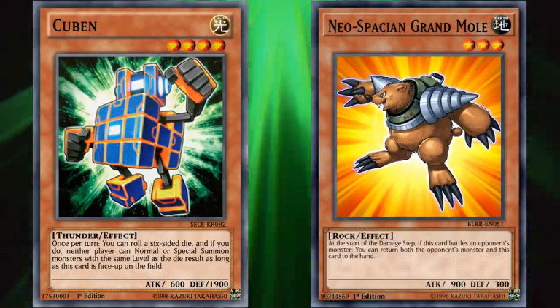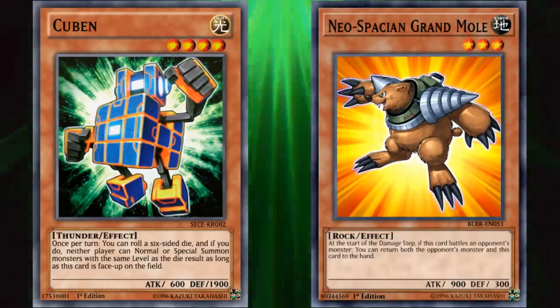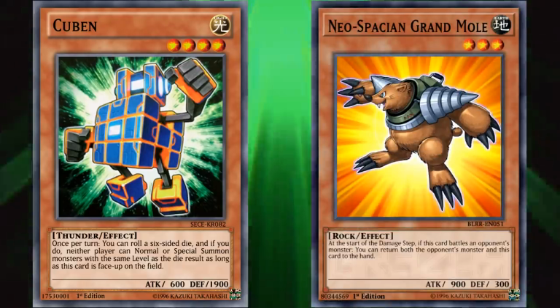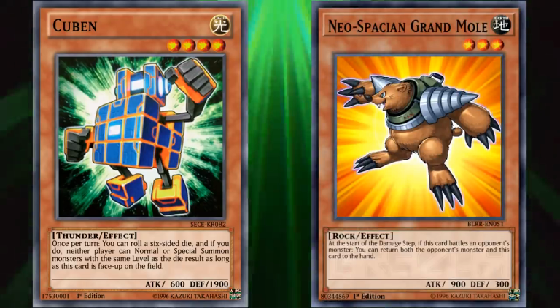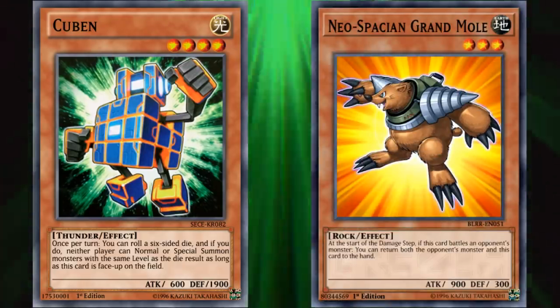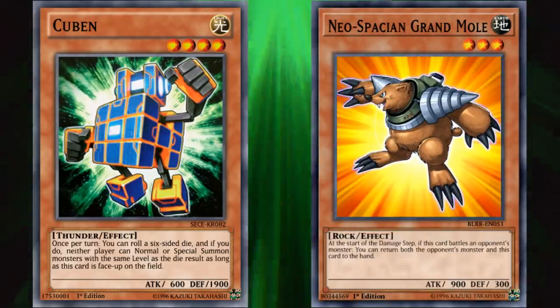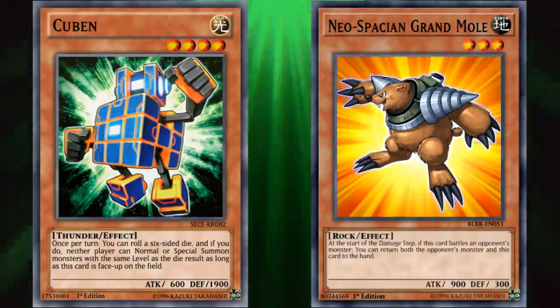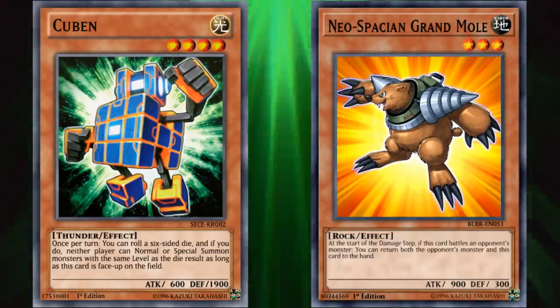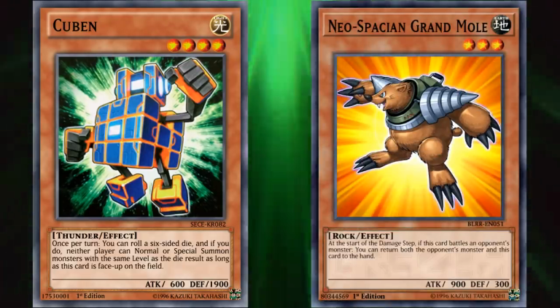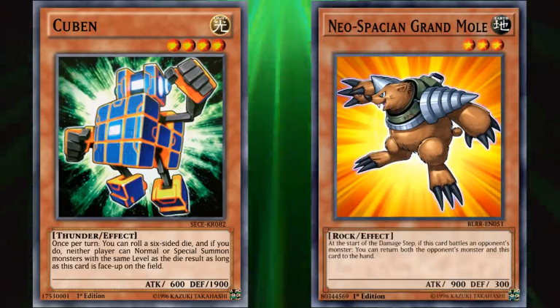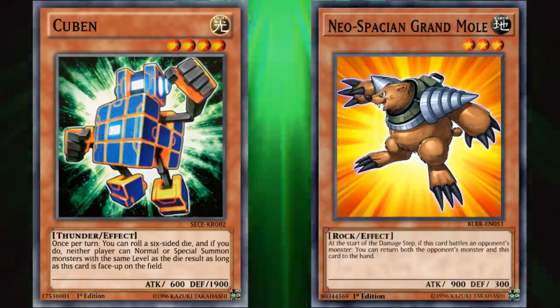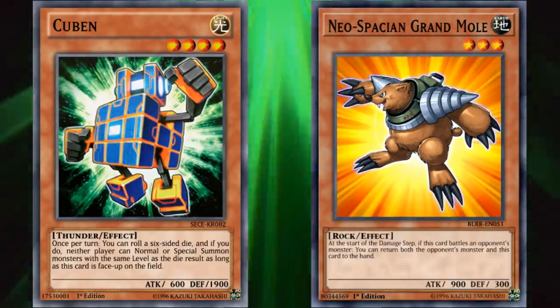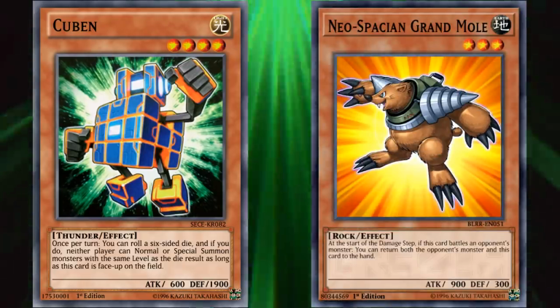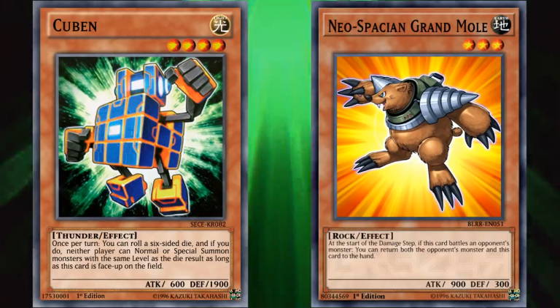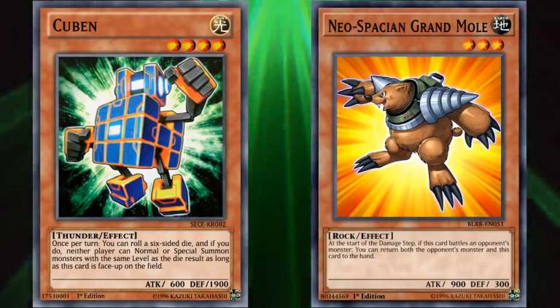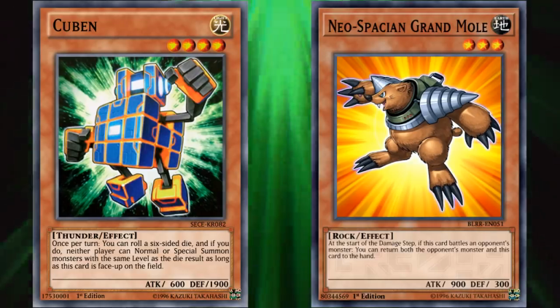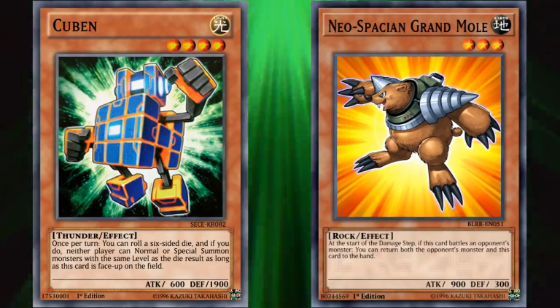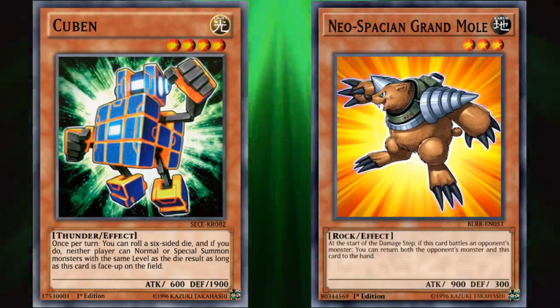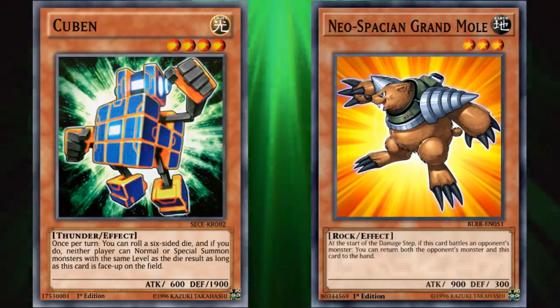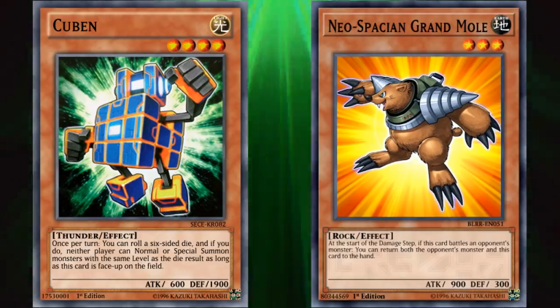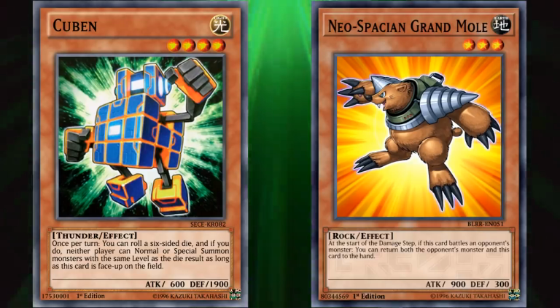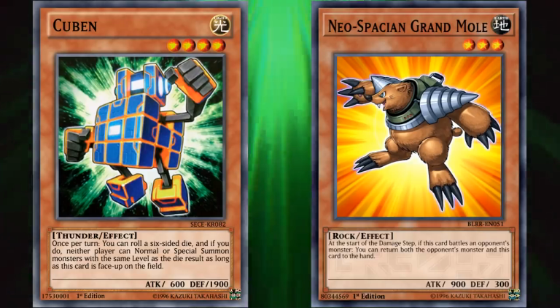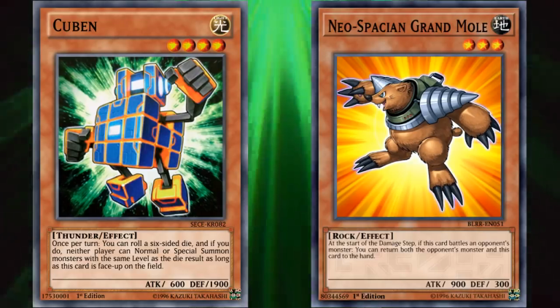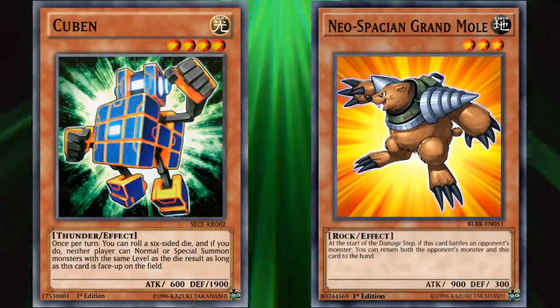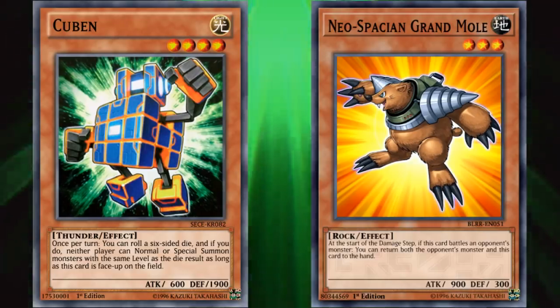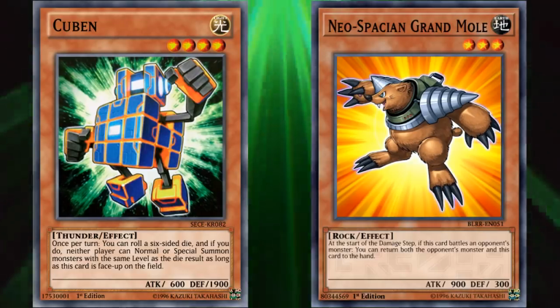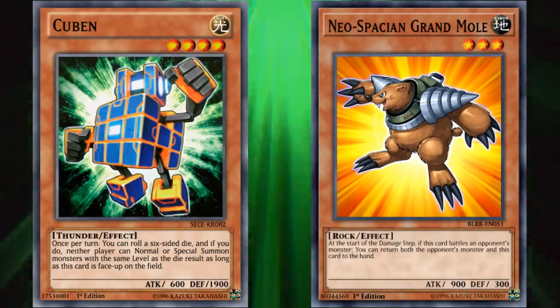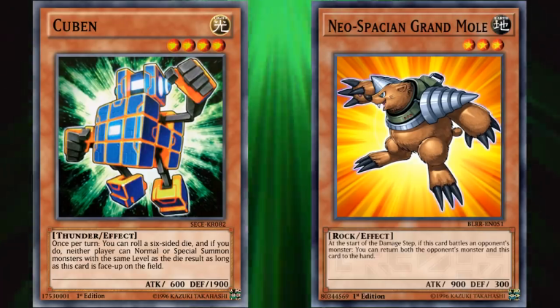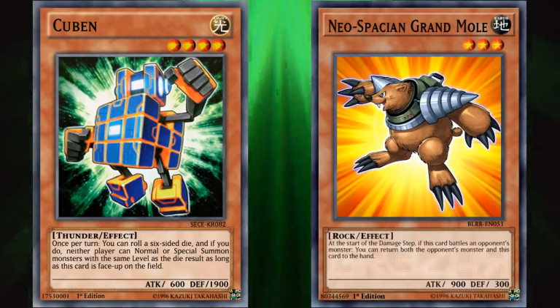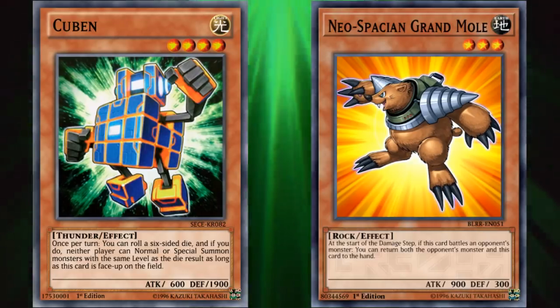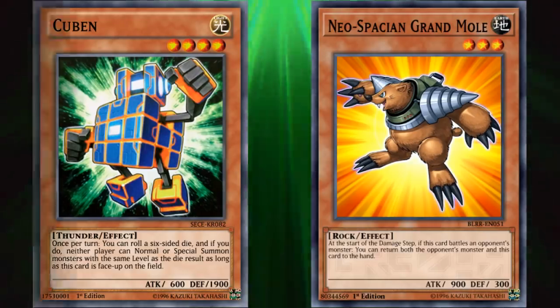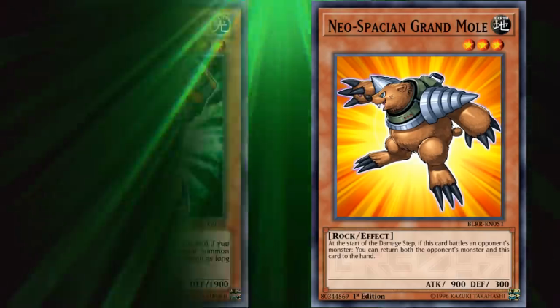Although if you're able to get this card into defense position, 1900 isn't half bad, but it's still not hard to beat over either.